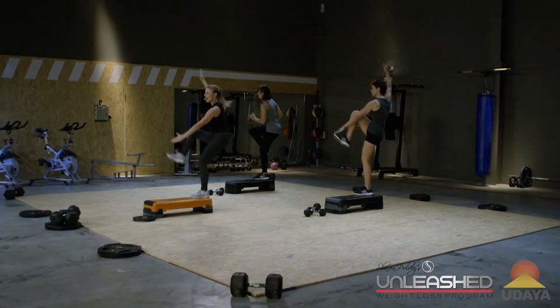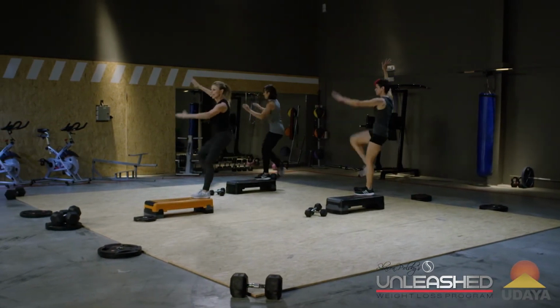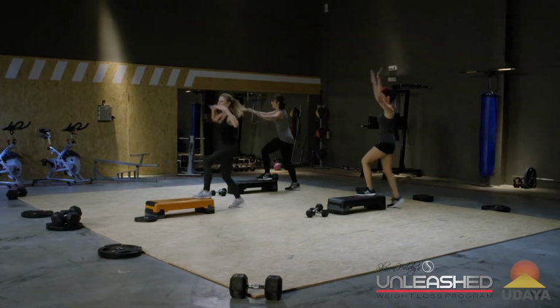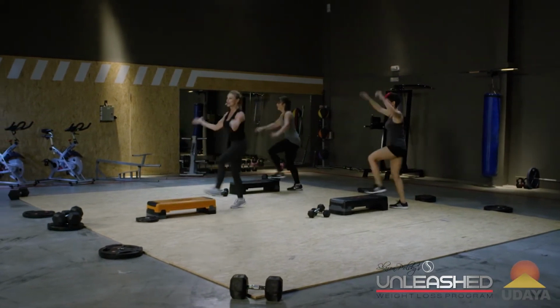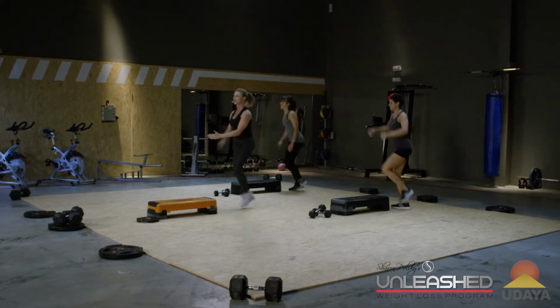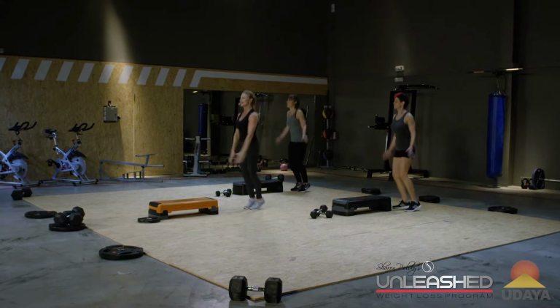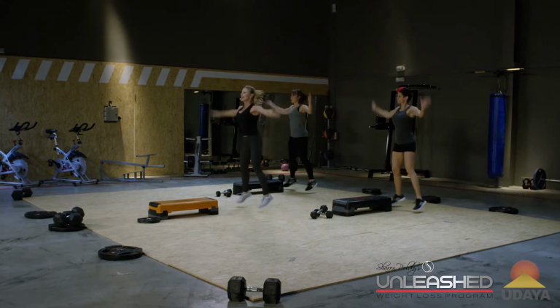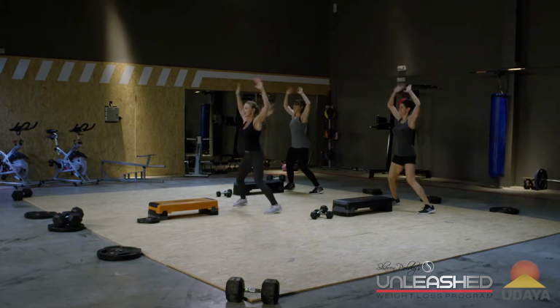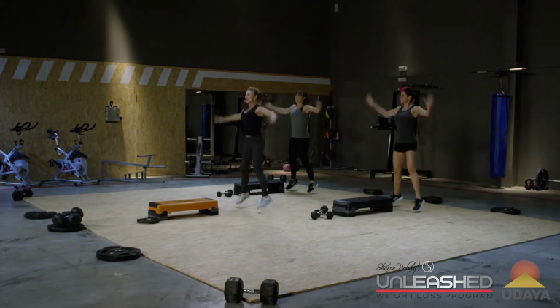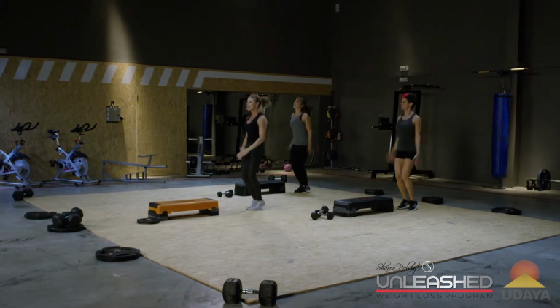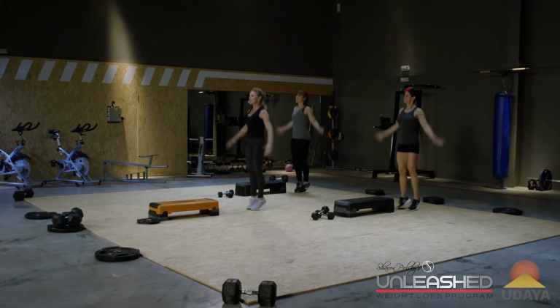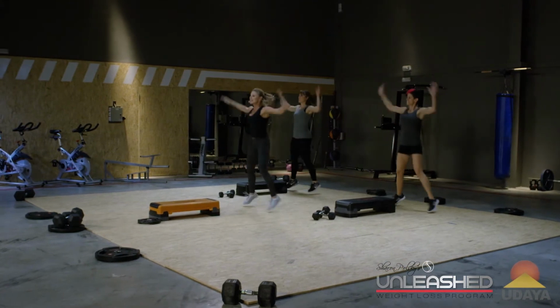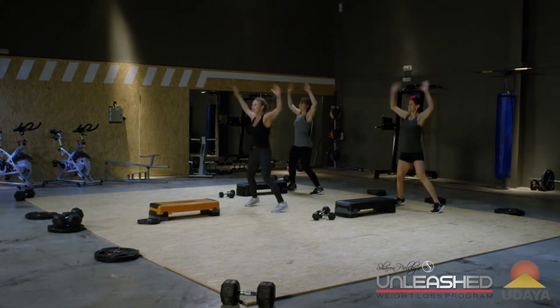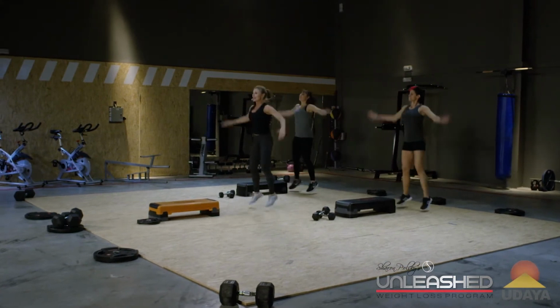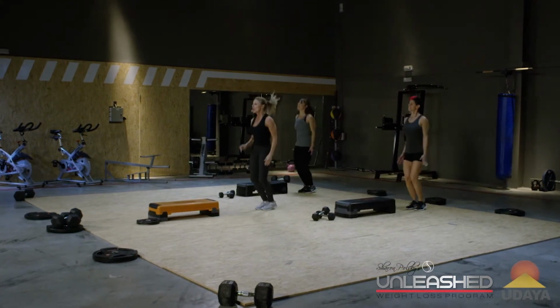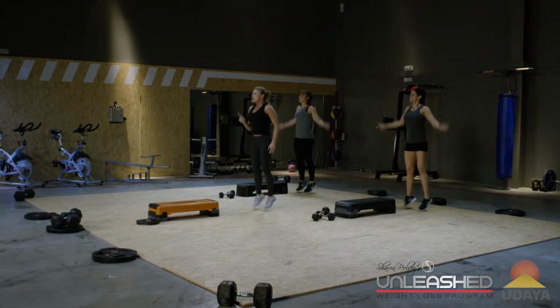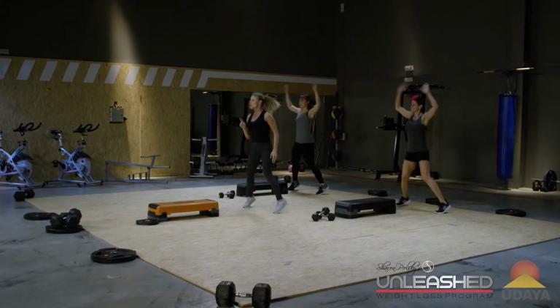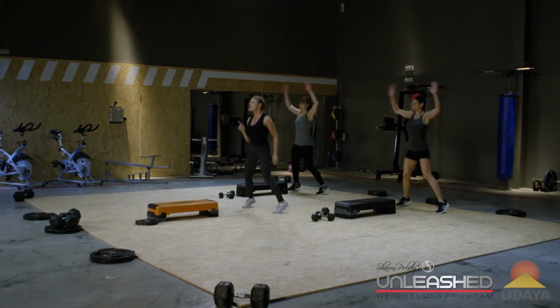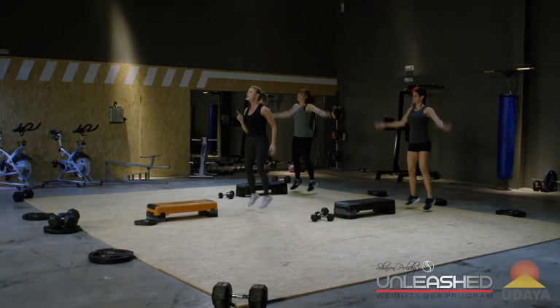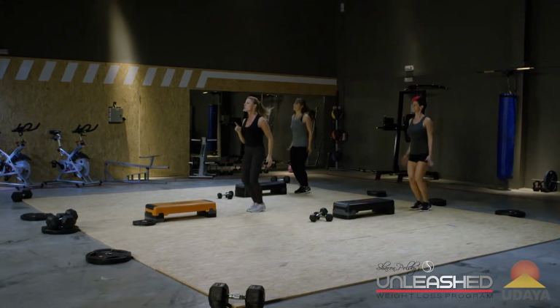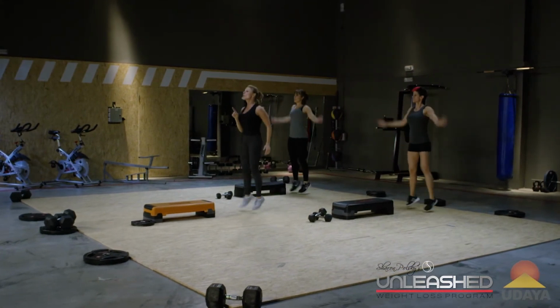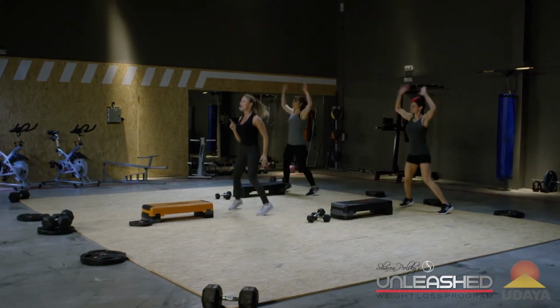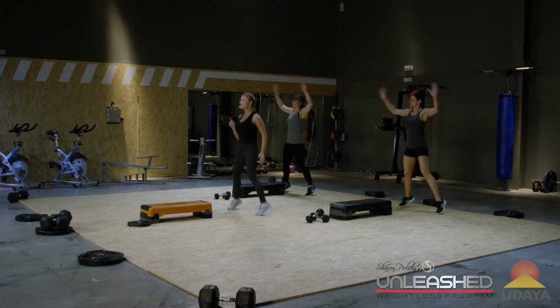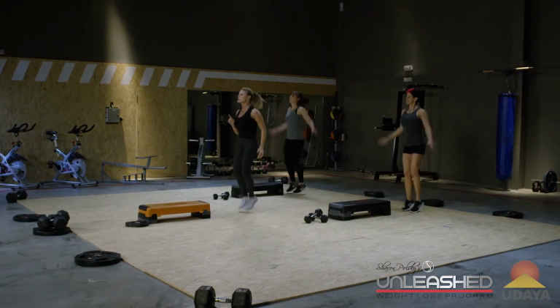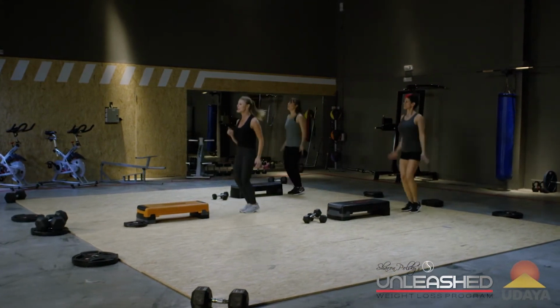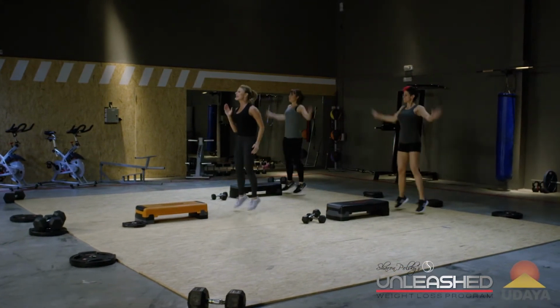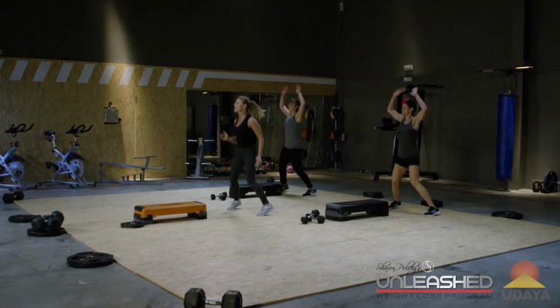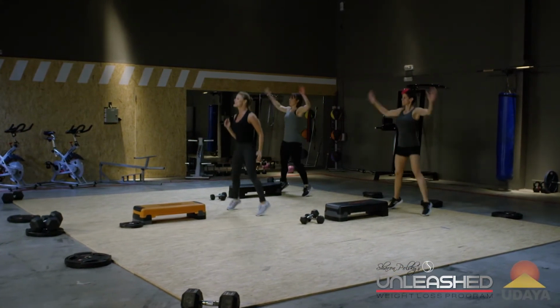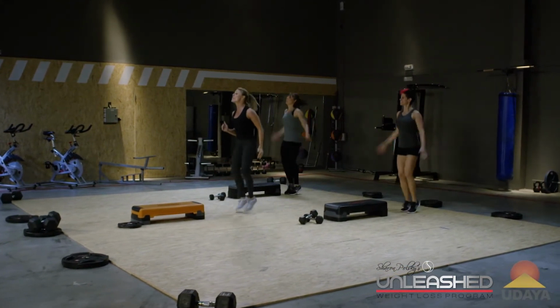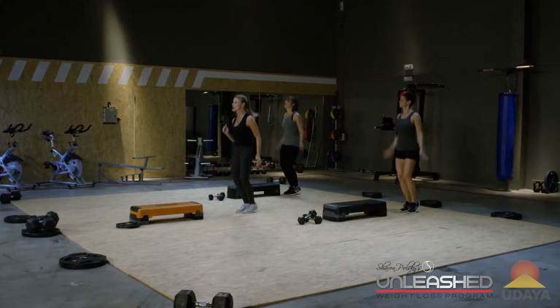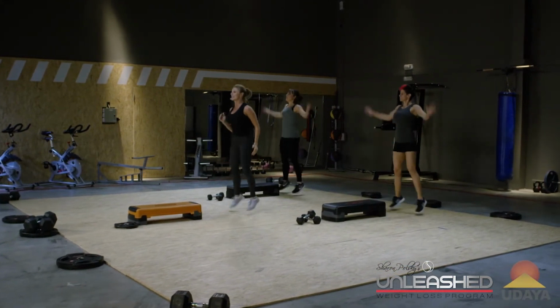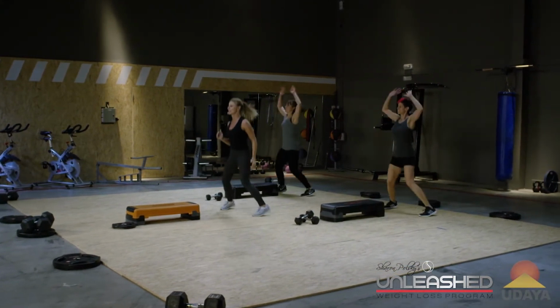Jack it out. Eight, seven. You're going to give me one more round of this. We're going to make it even more intense.